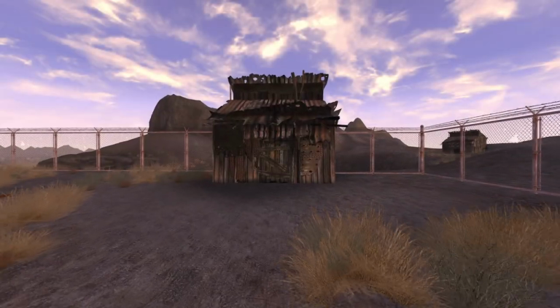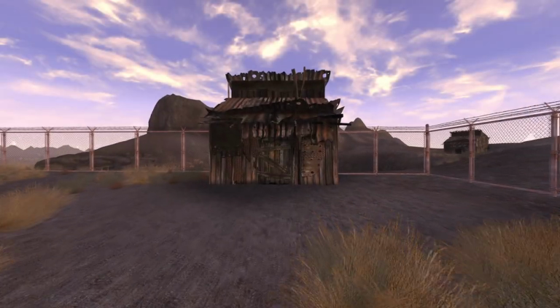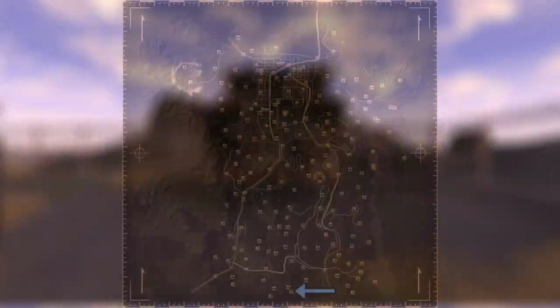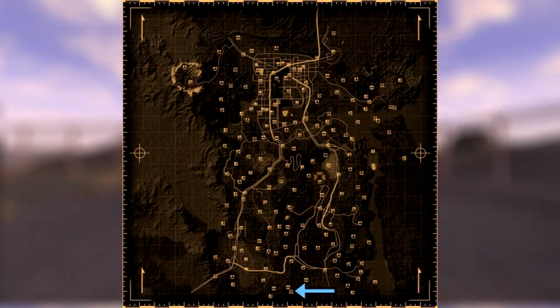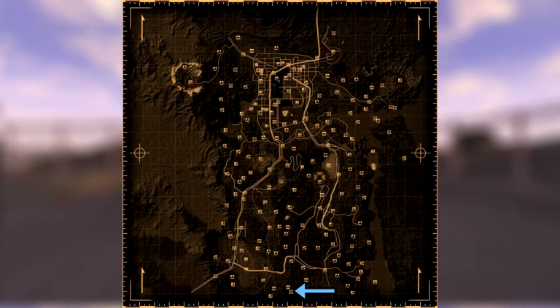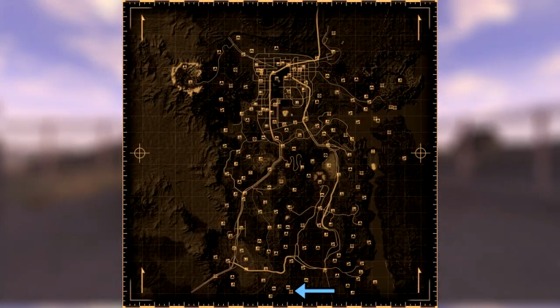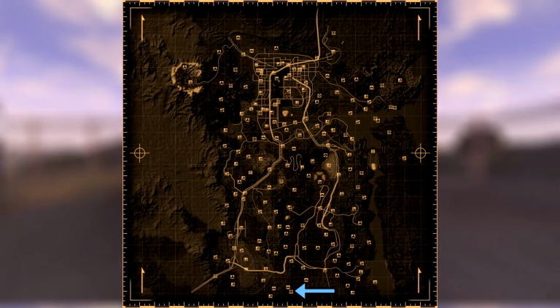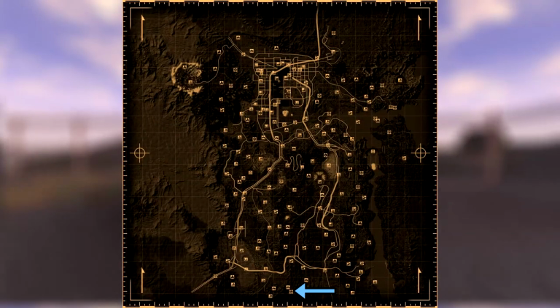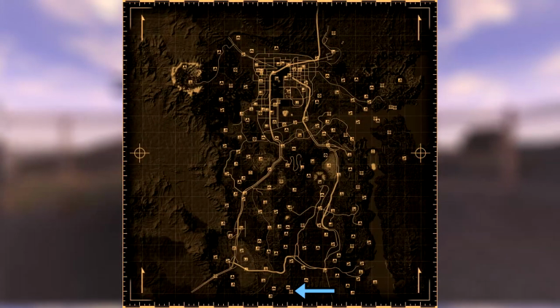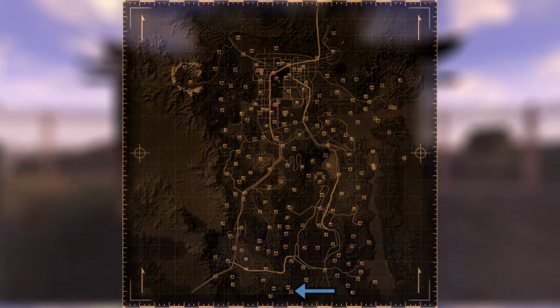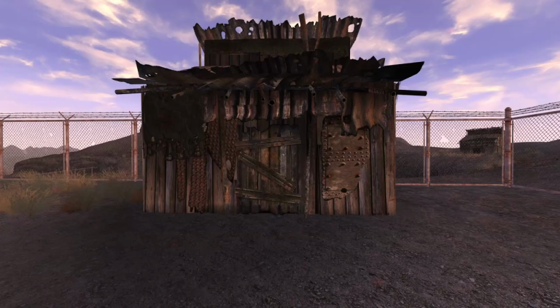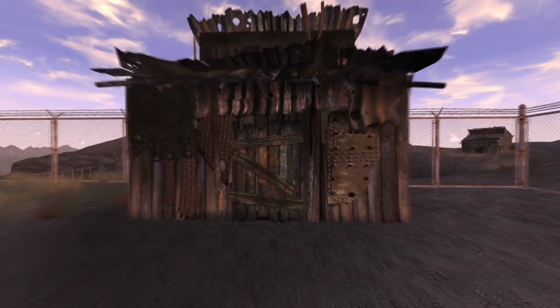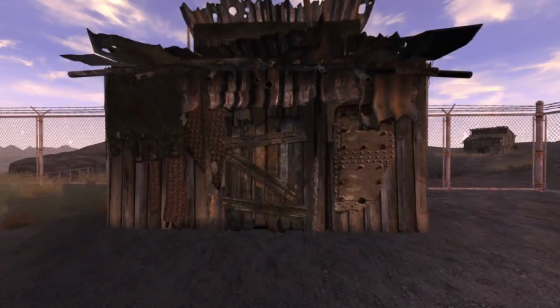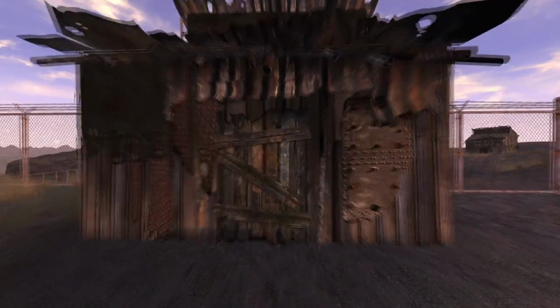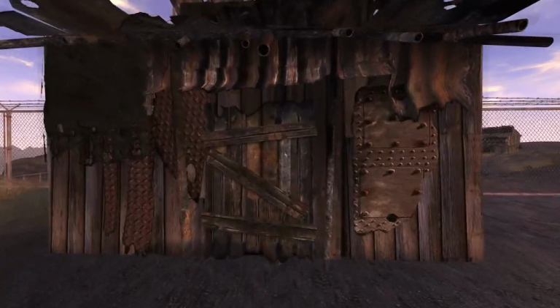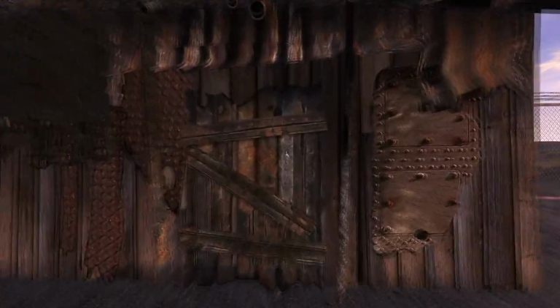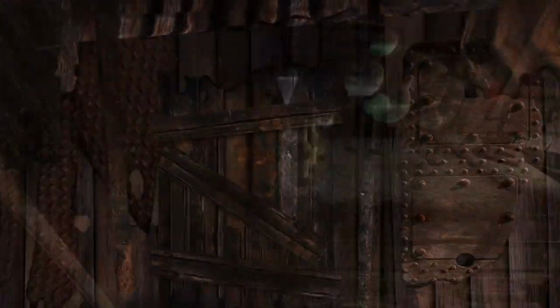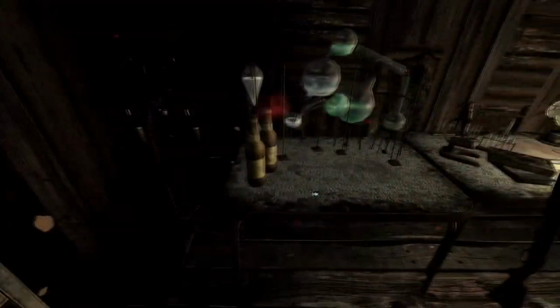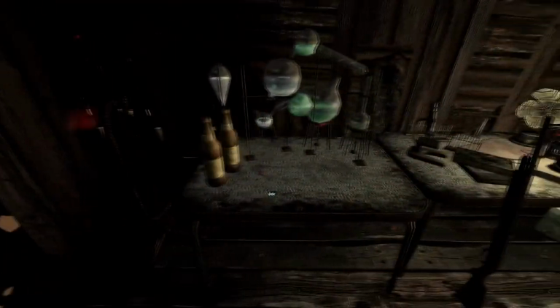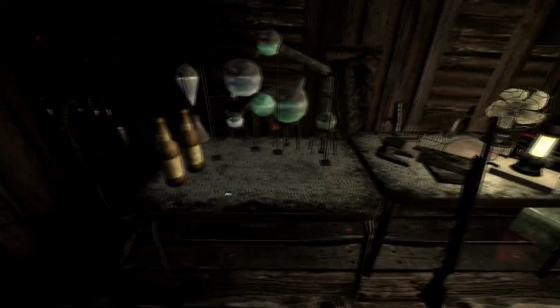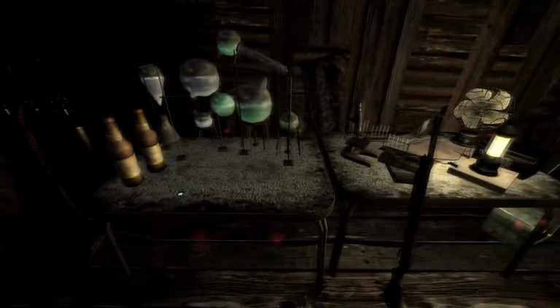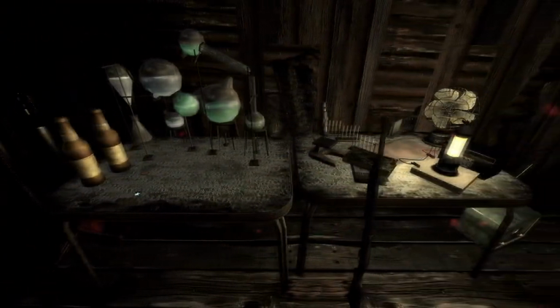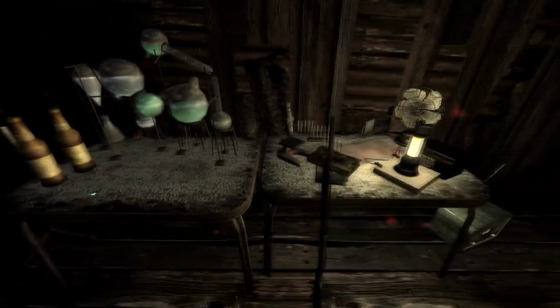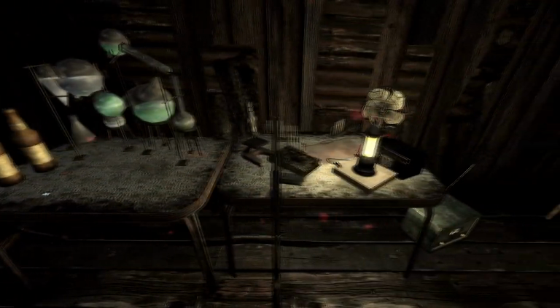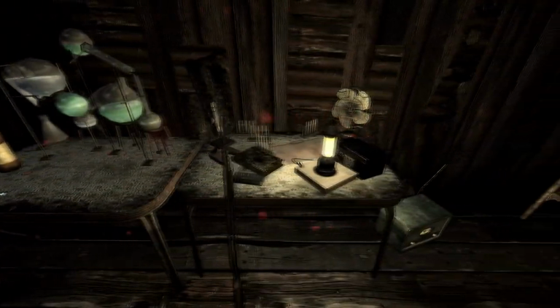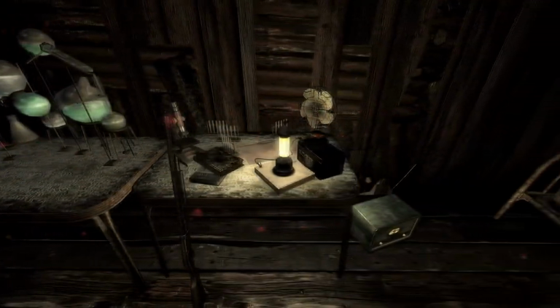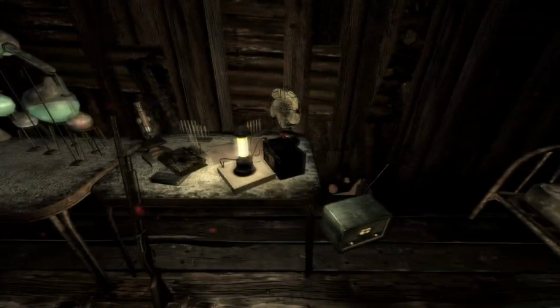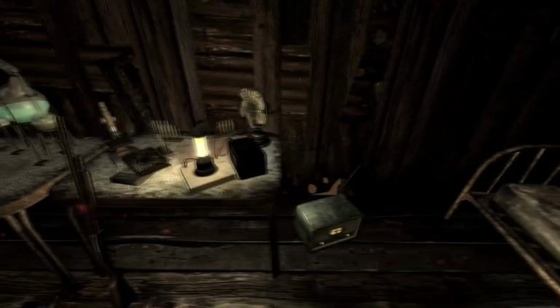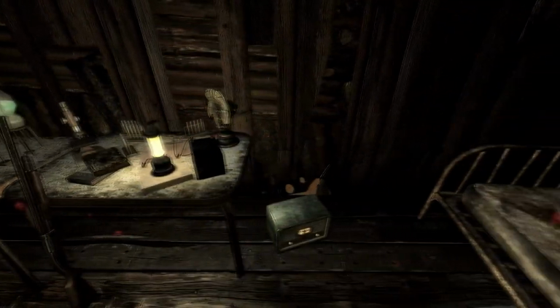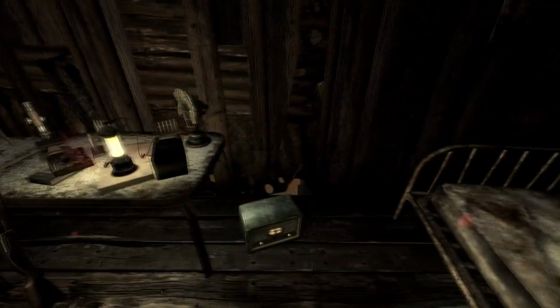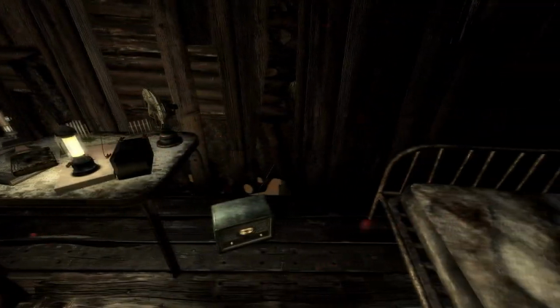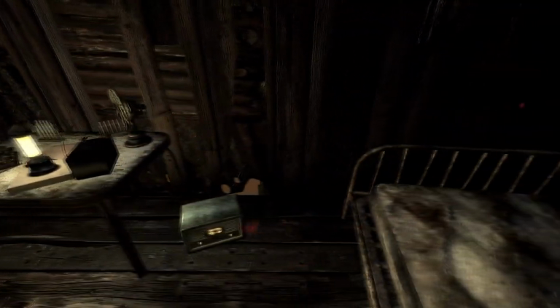Next up is the old nuclear test site. Make your way into the shack and on a table next to a chemistry set will be the cap.